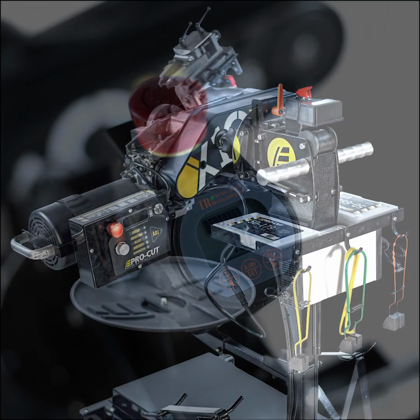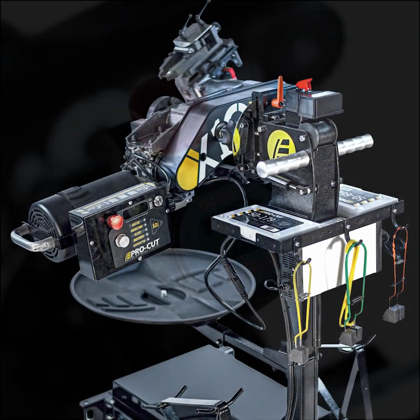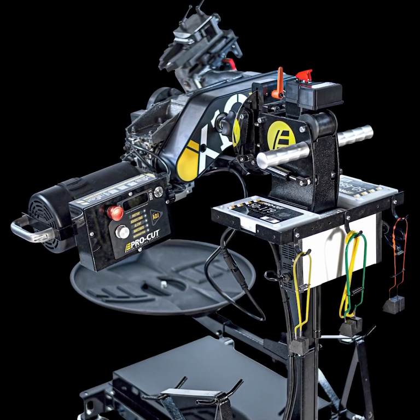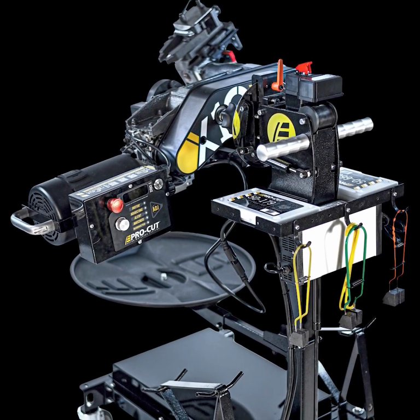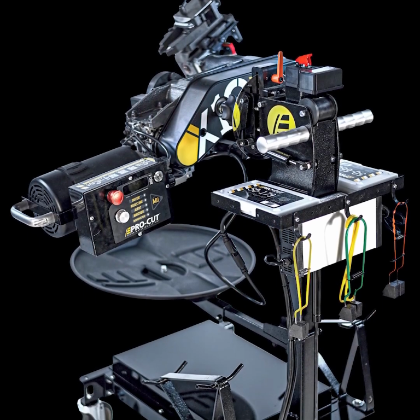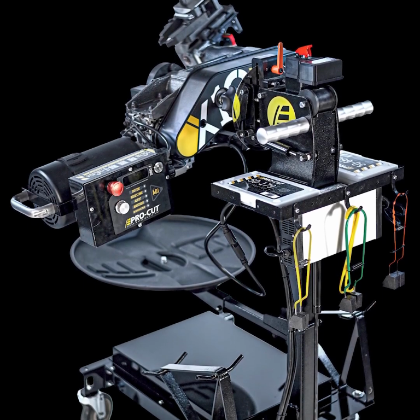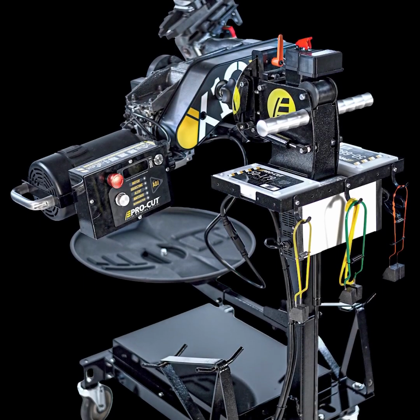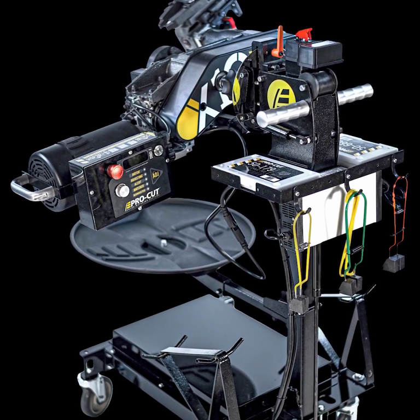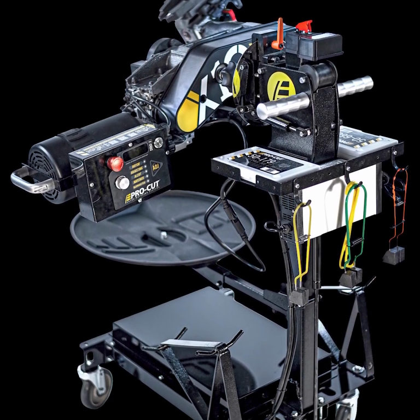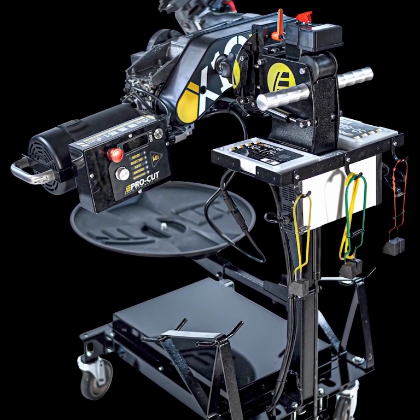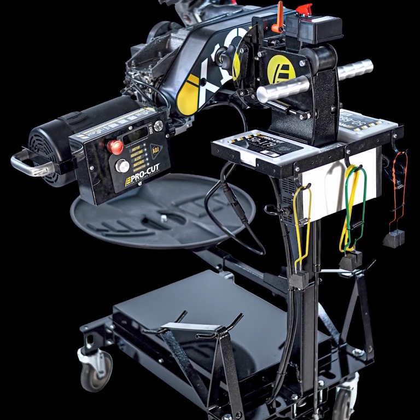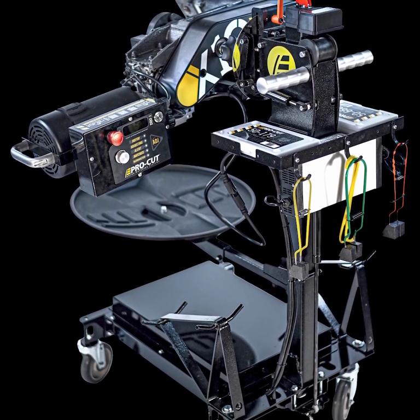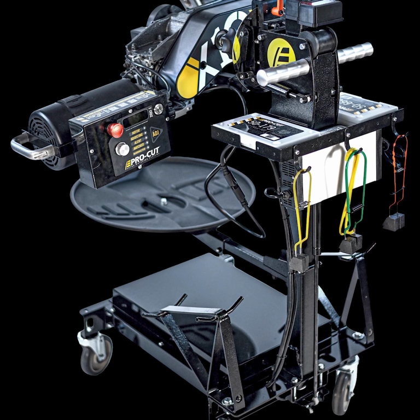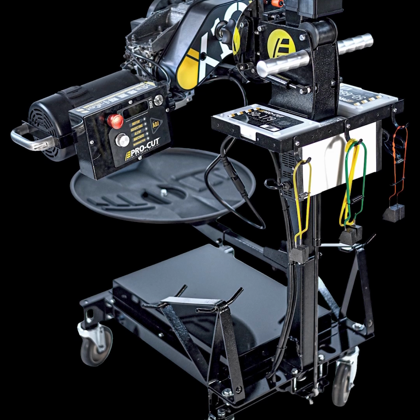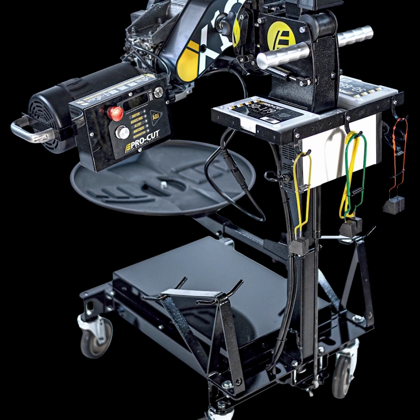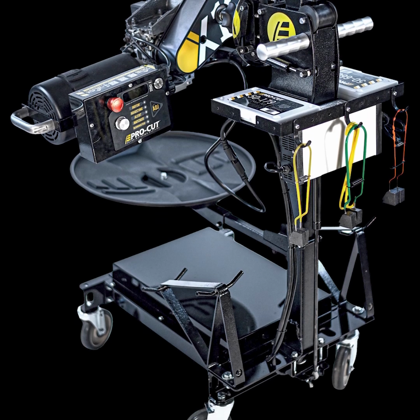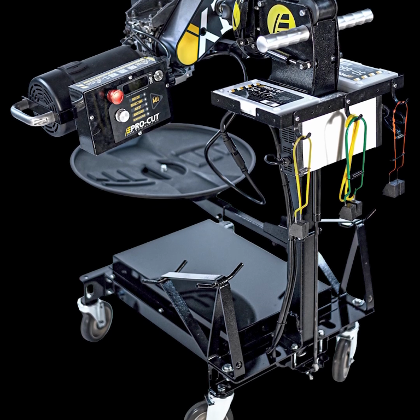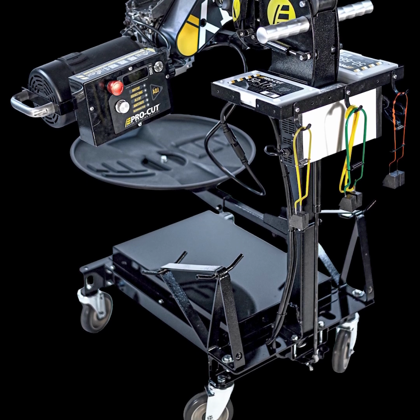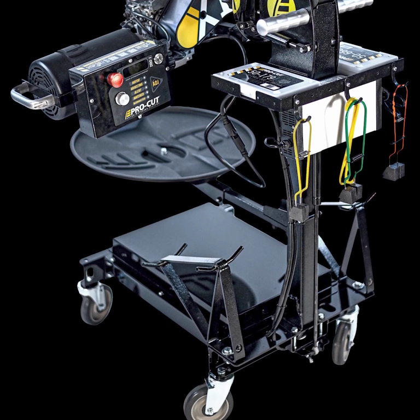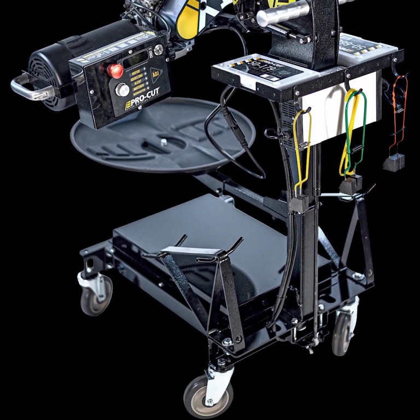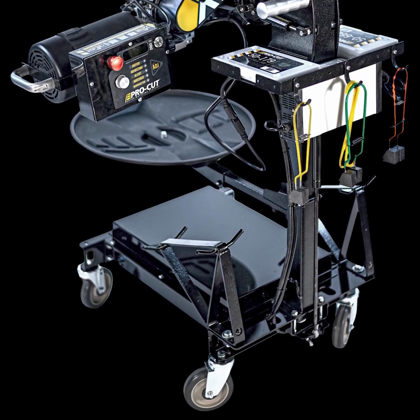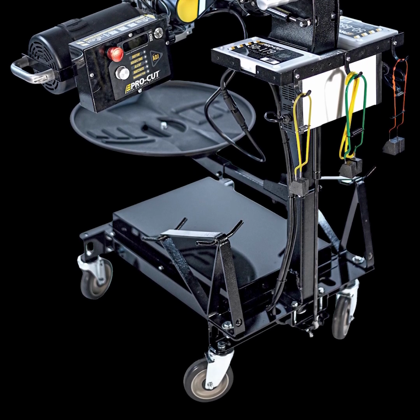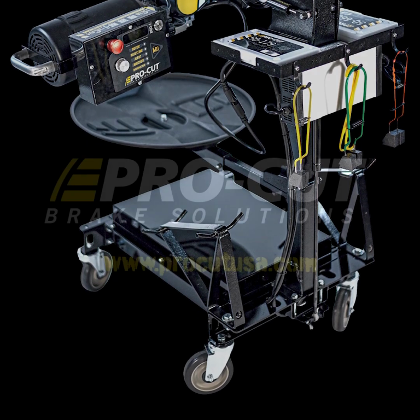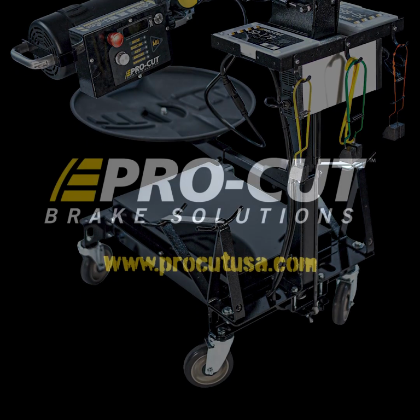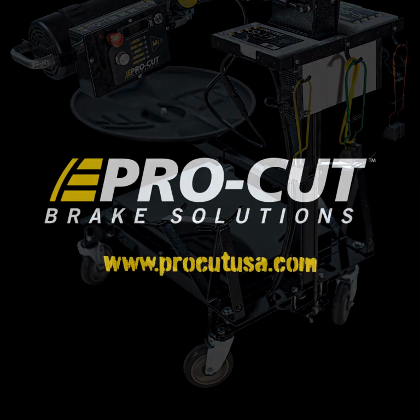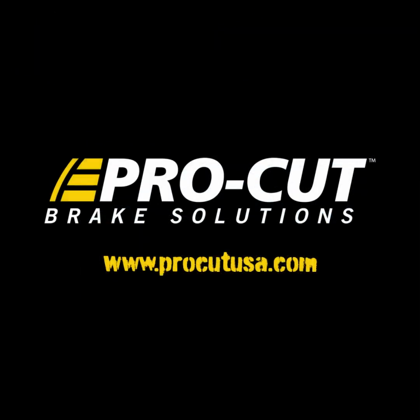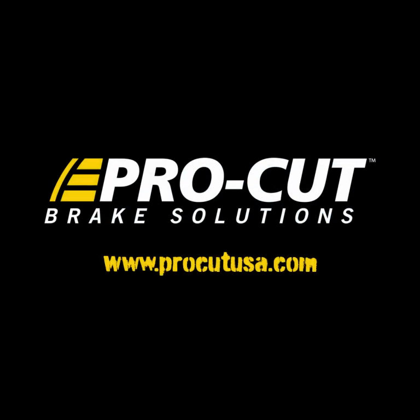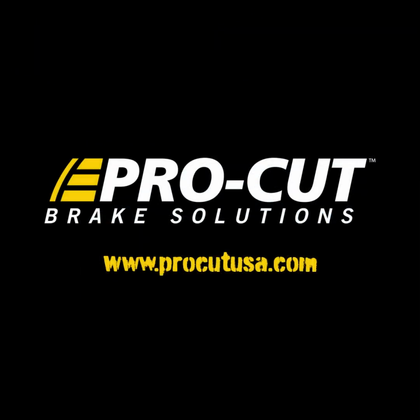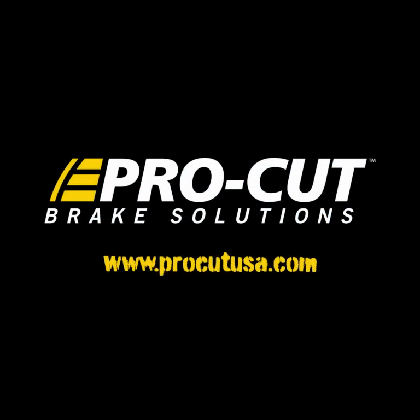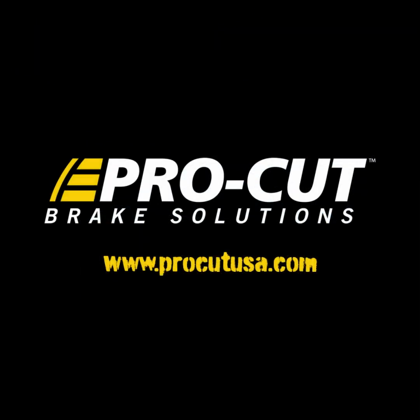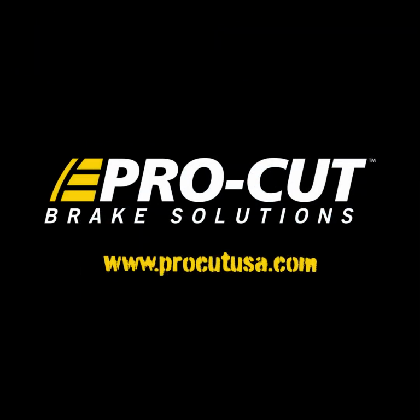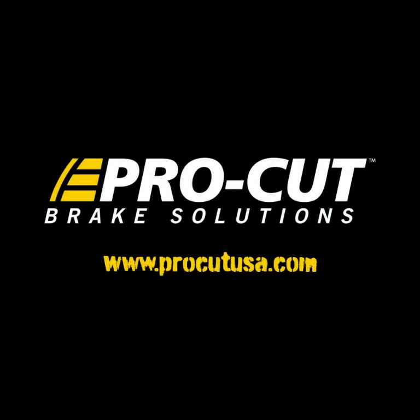Experience the freedom of going cordless. Experience the best rotor matching system in the world. Contact ProCut for an on-site demo.